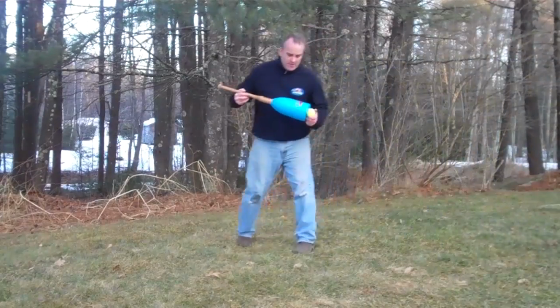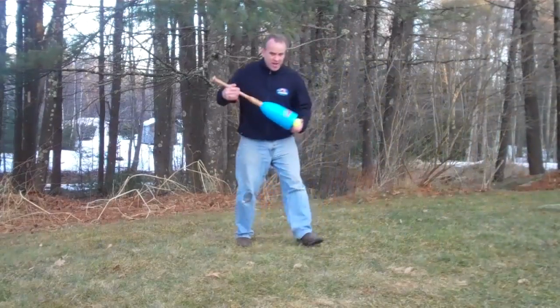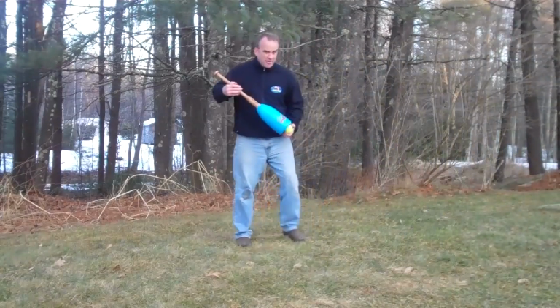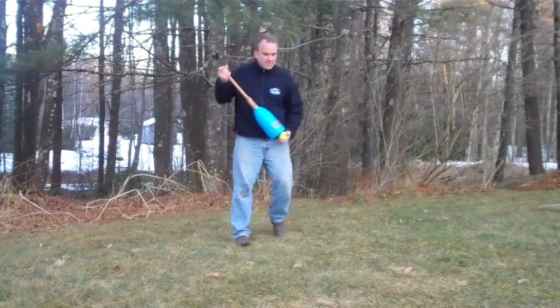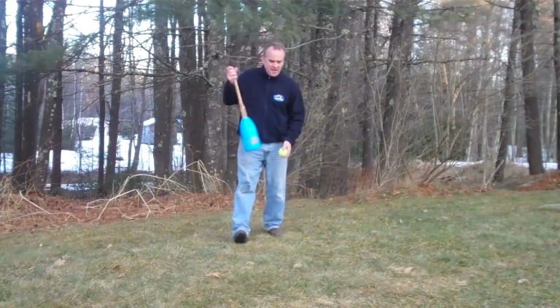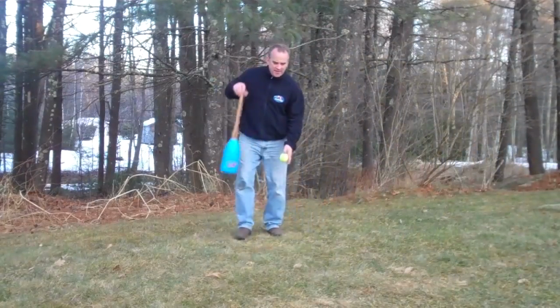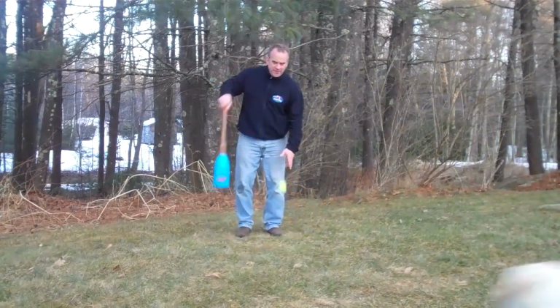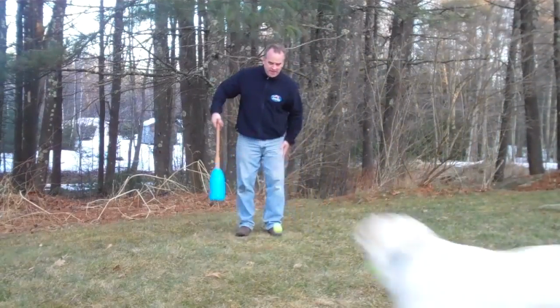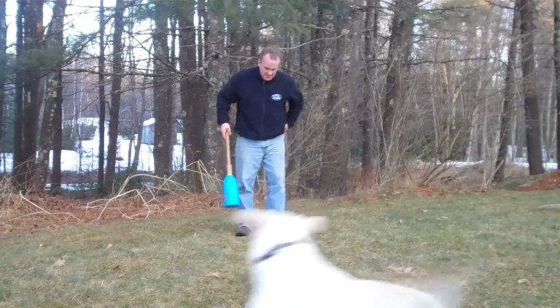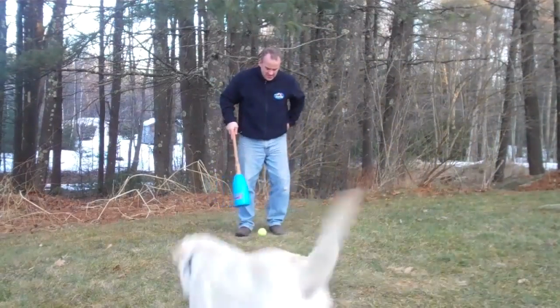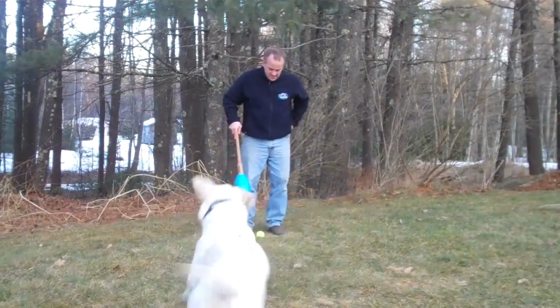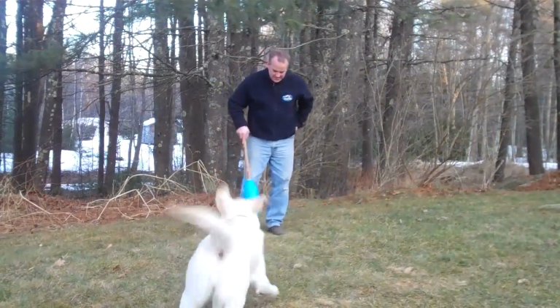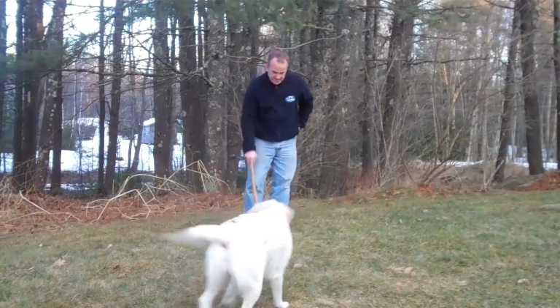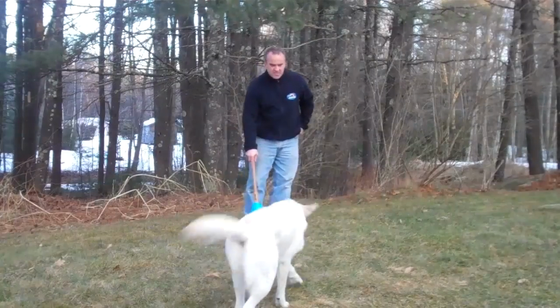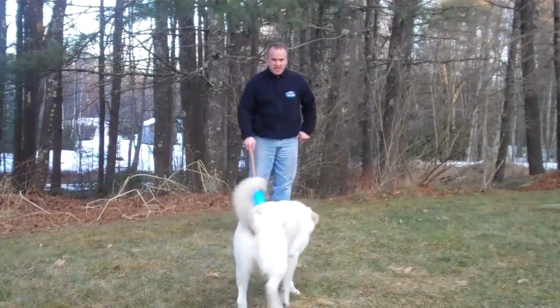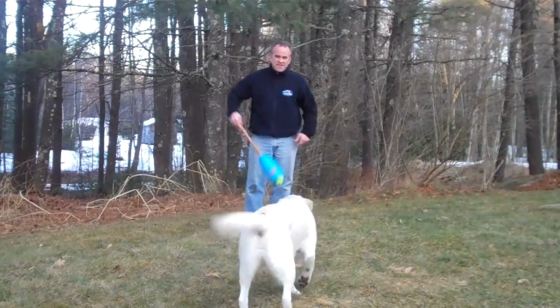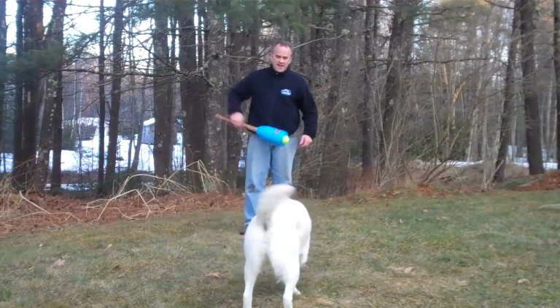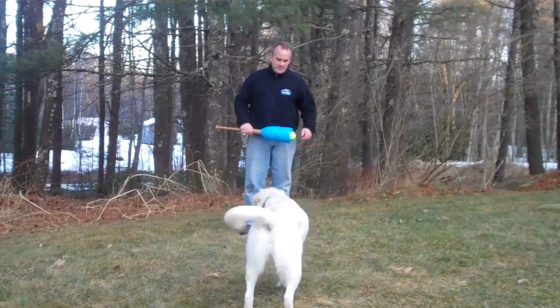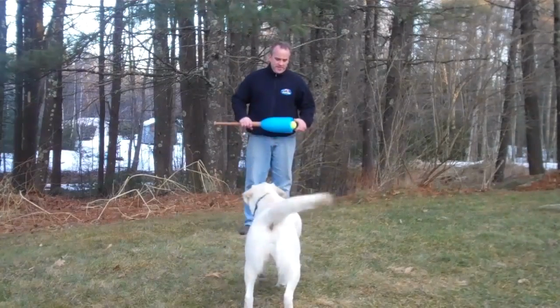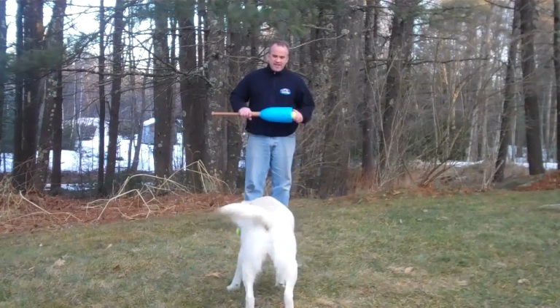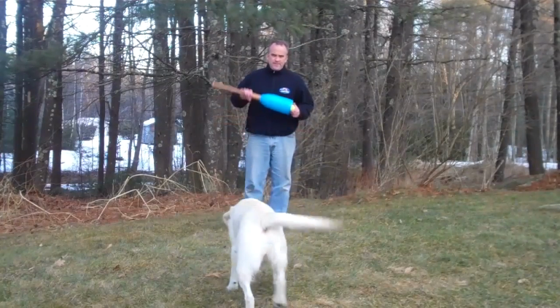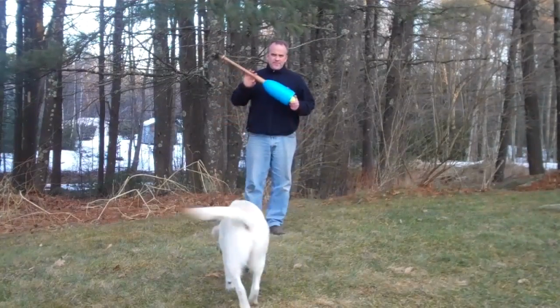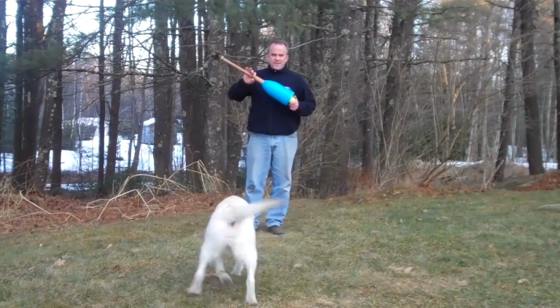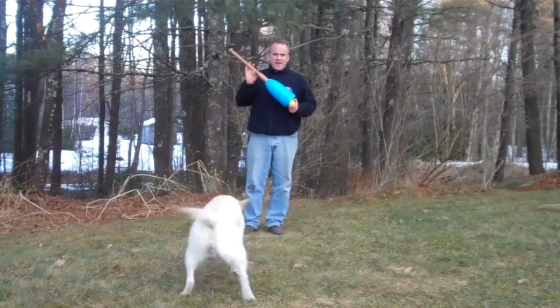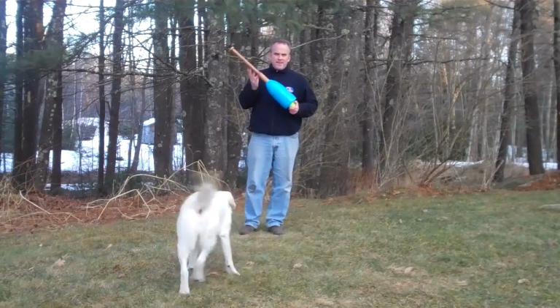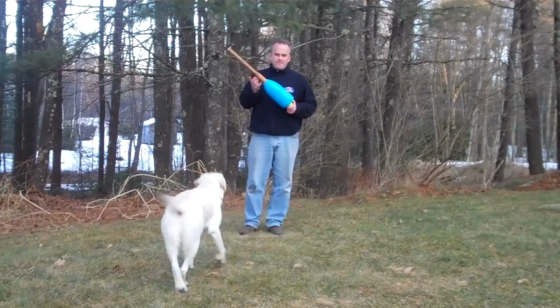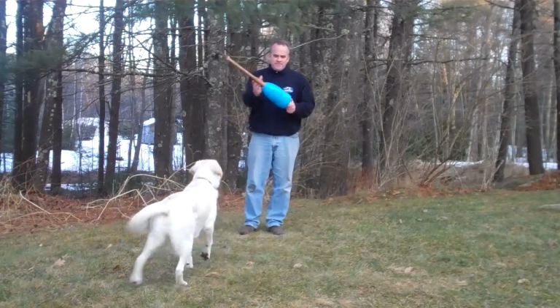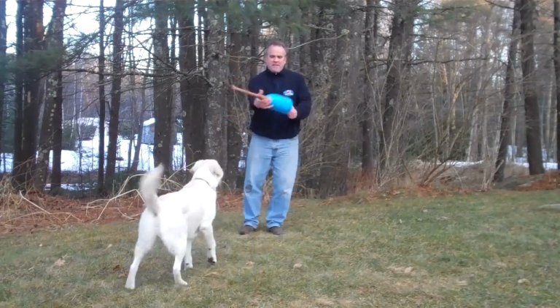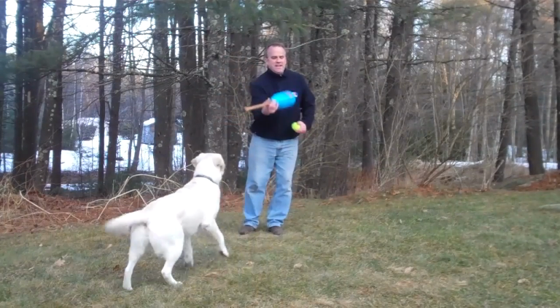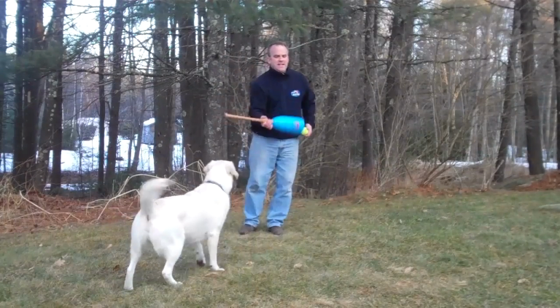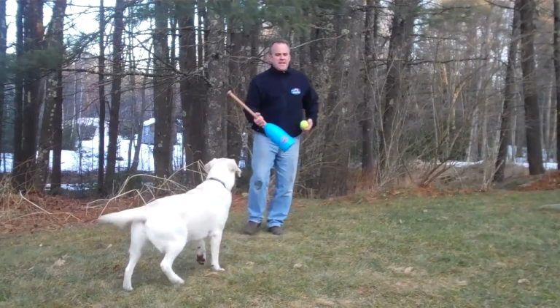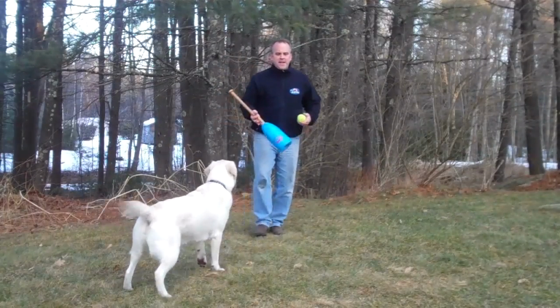So when your dog drops it at your feet, you just touch it on top, pick it up, and then hit it again.